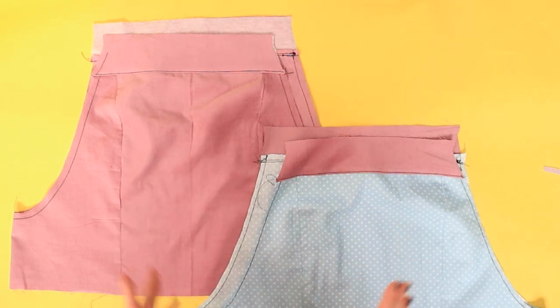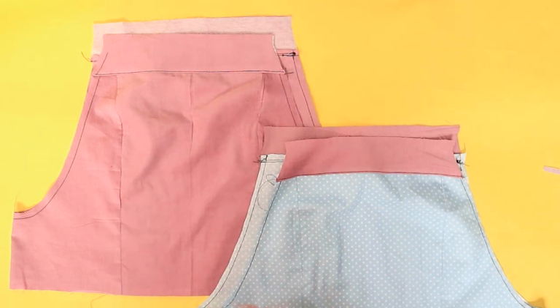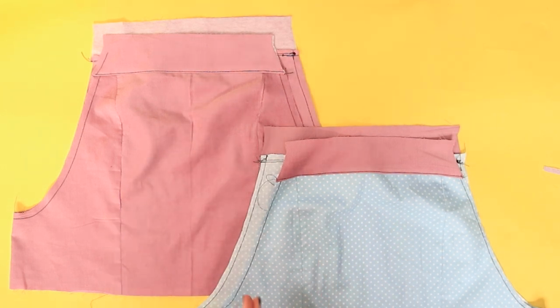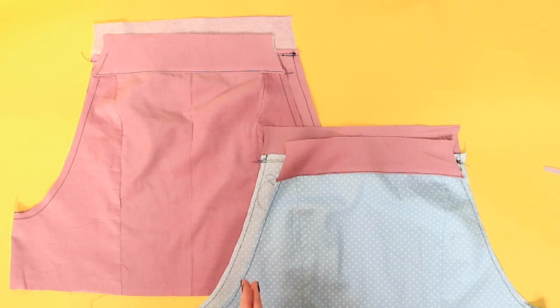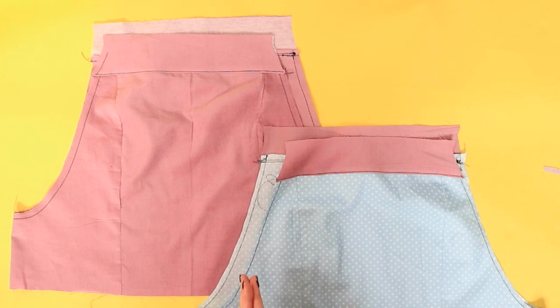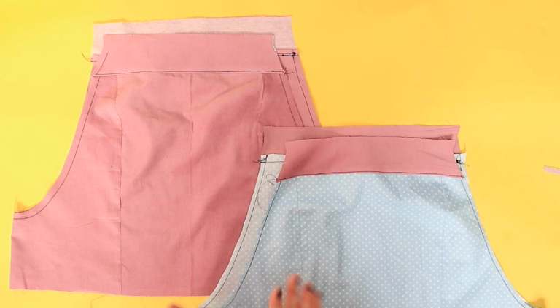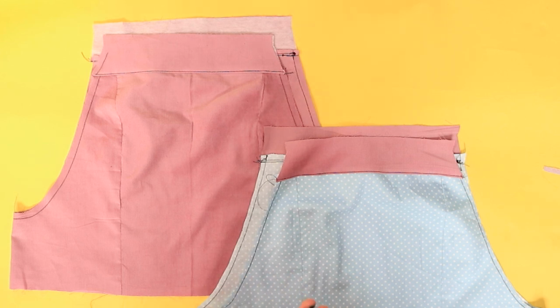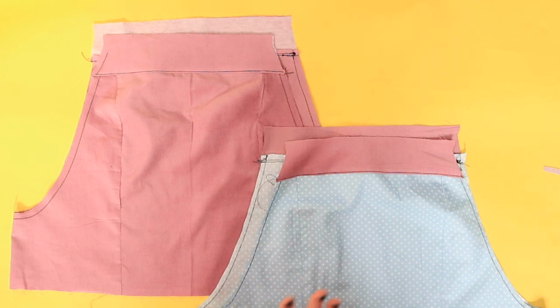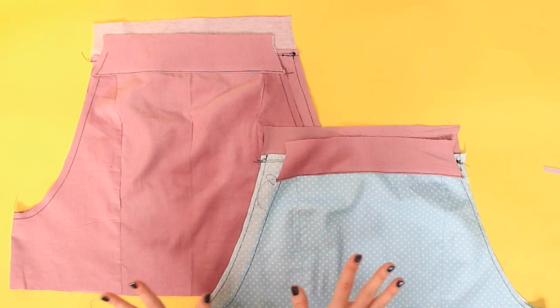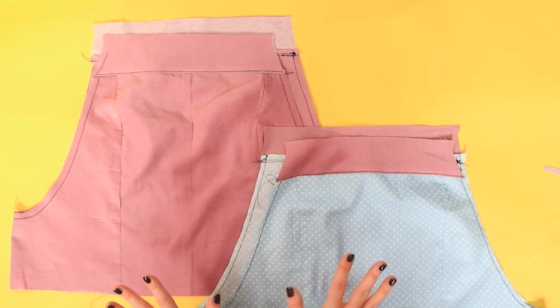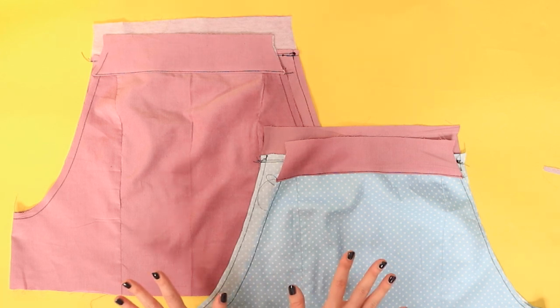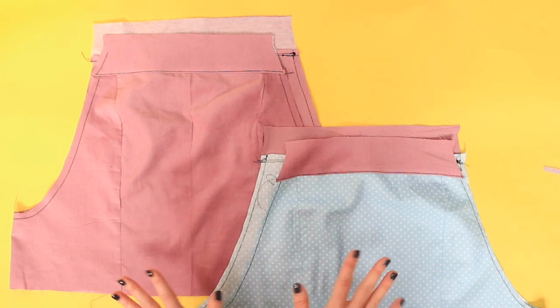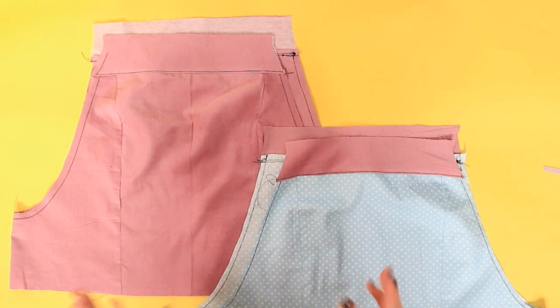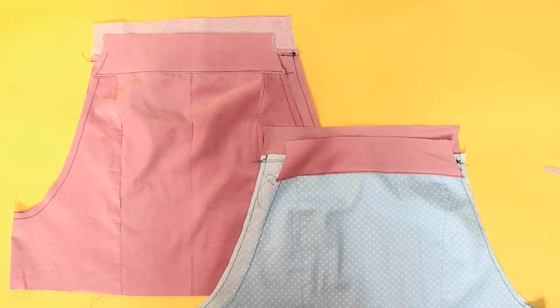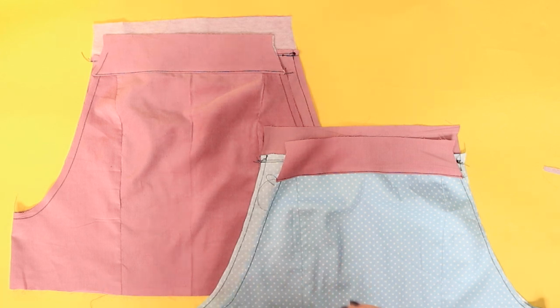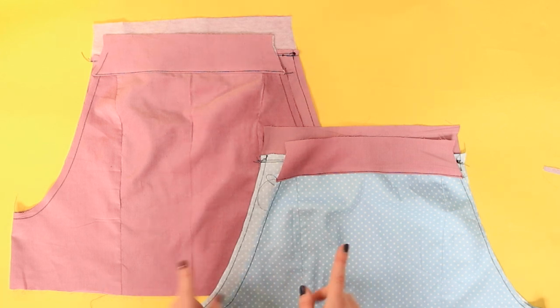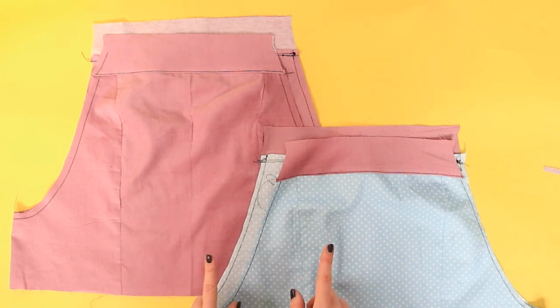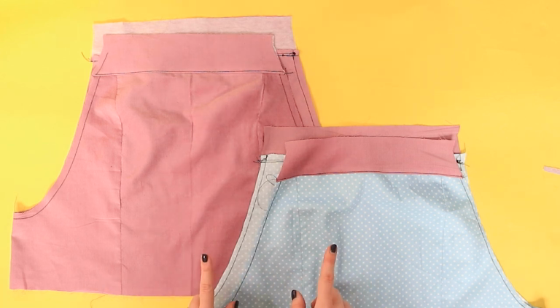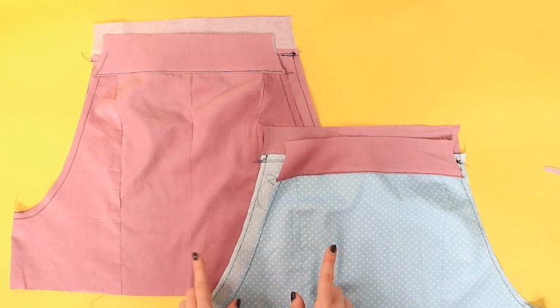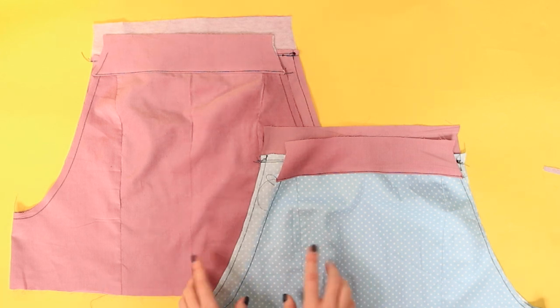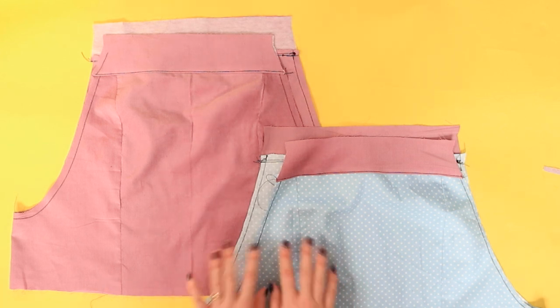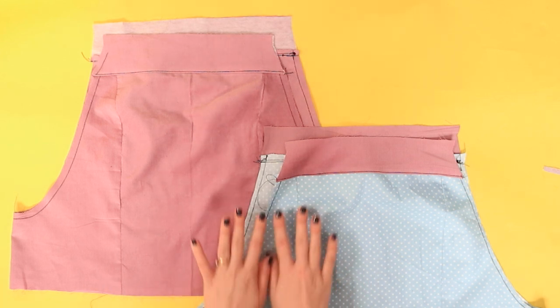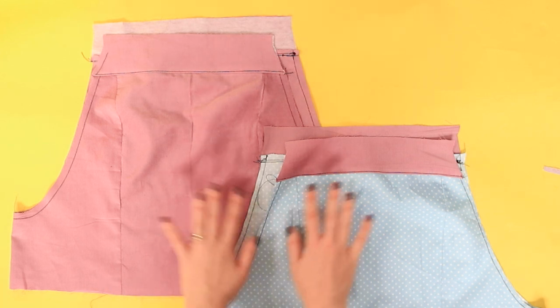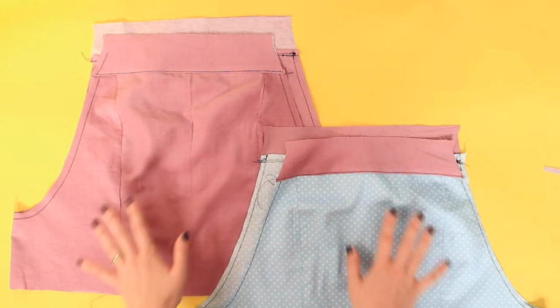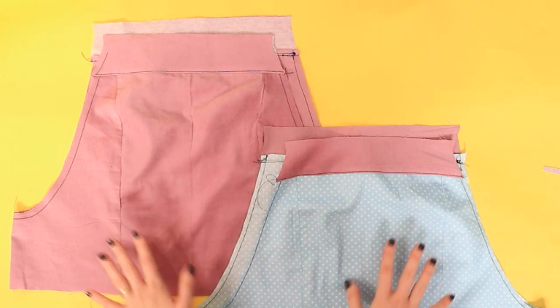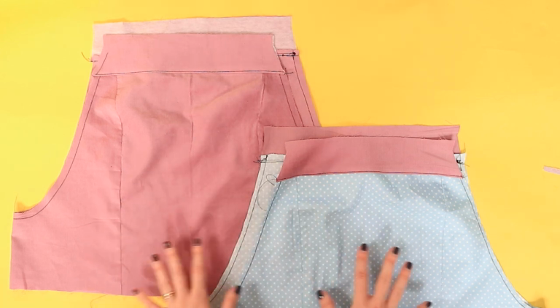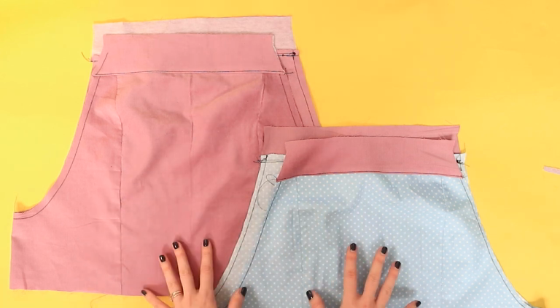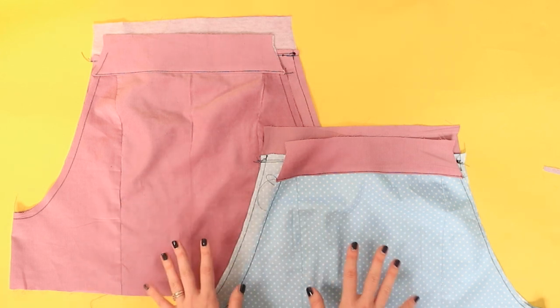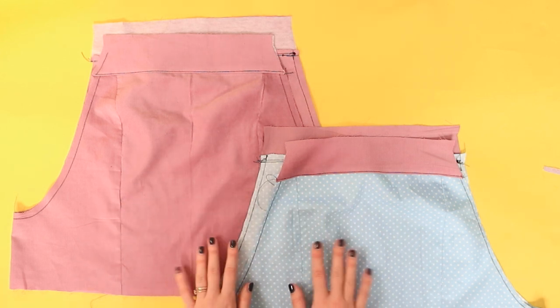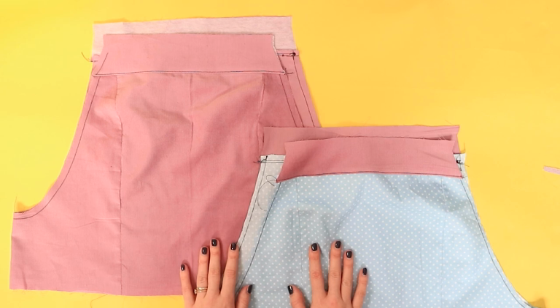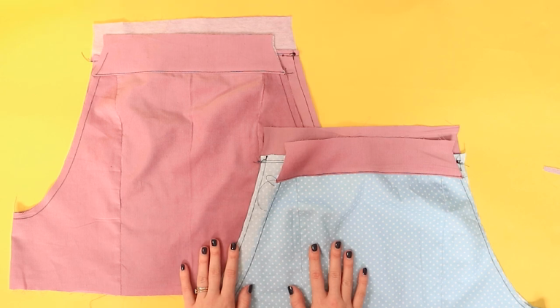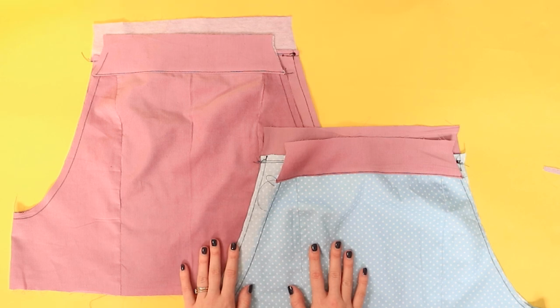That's all for now — we've made a great start! In the next video, we'll be working on constructing the bib and adding the straps.